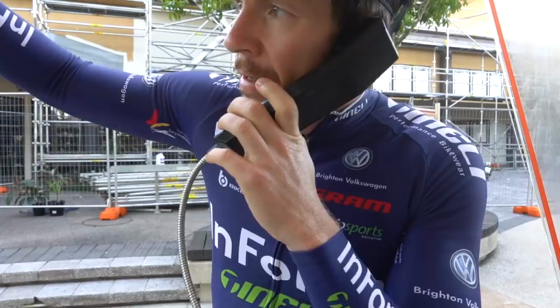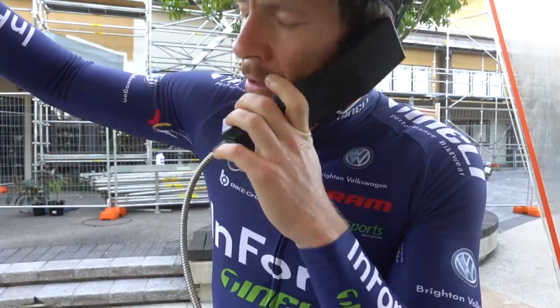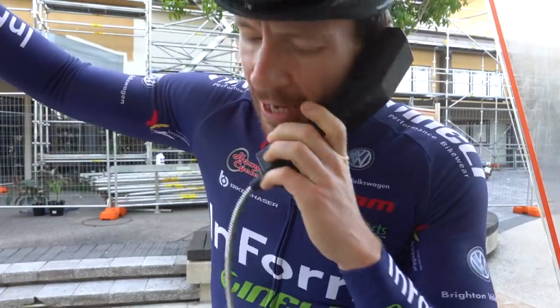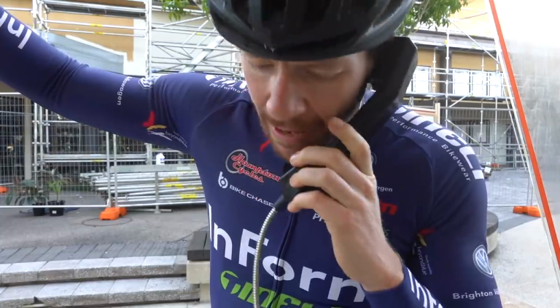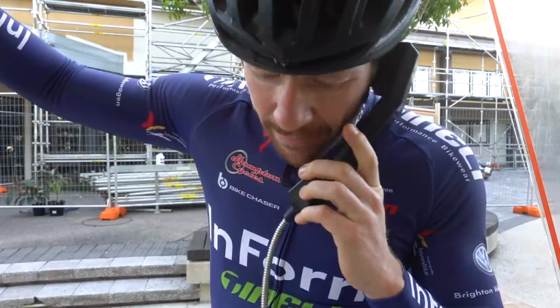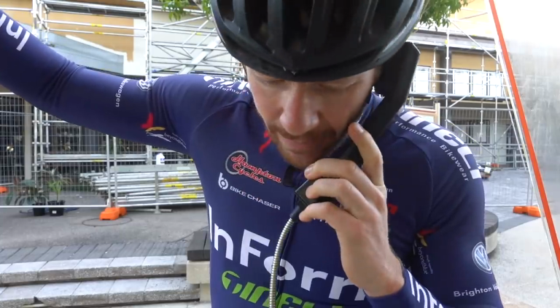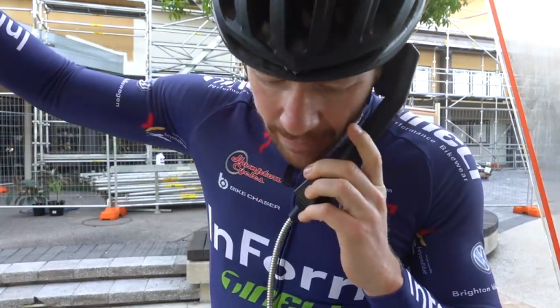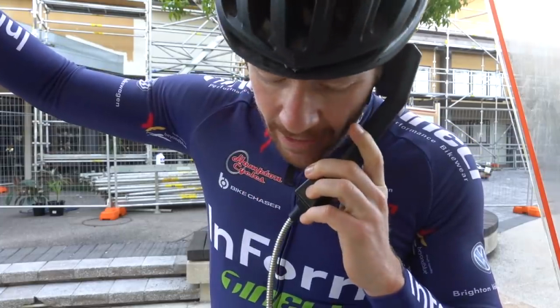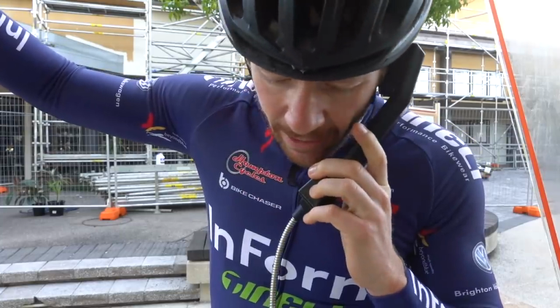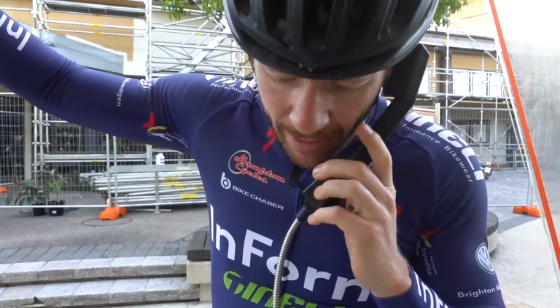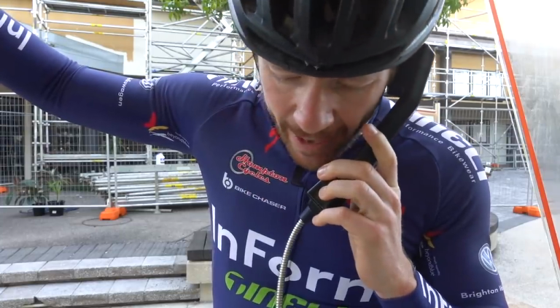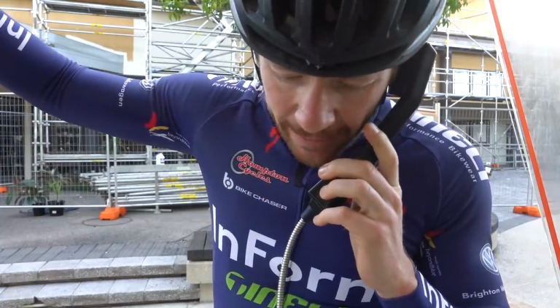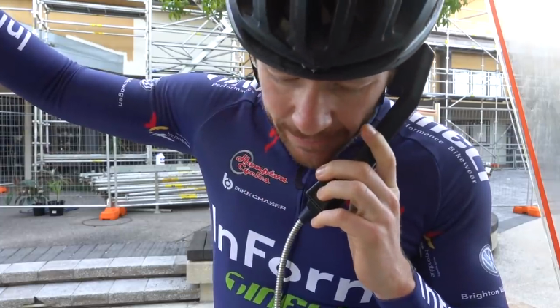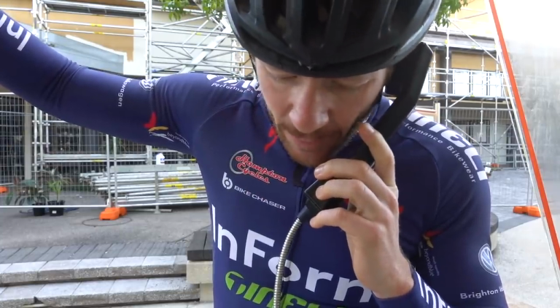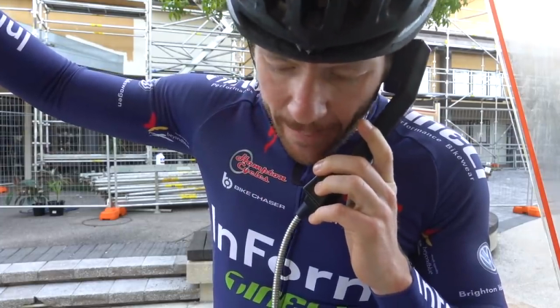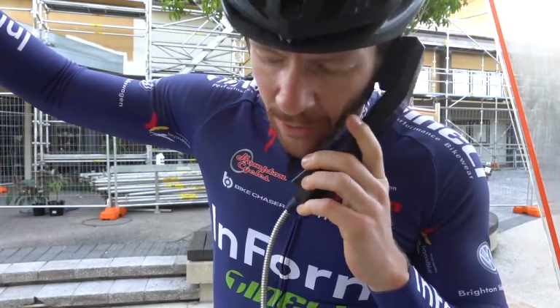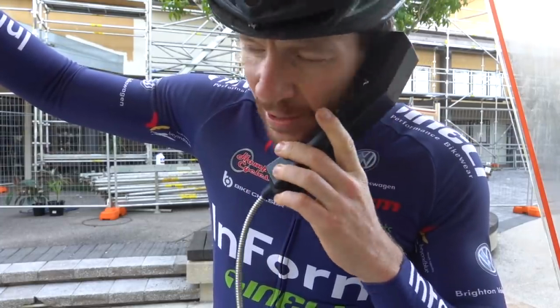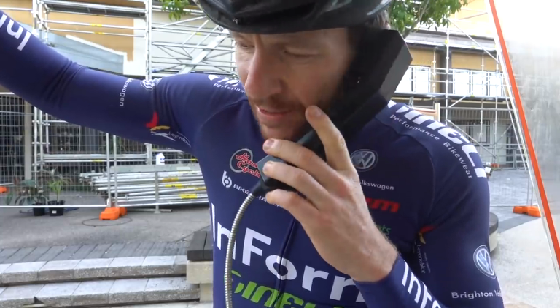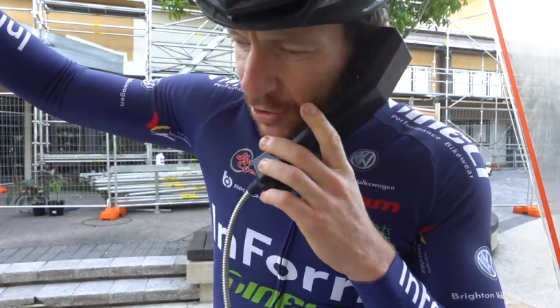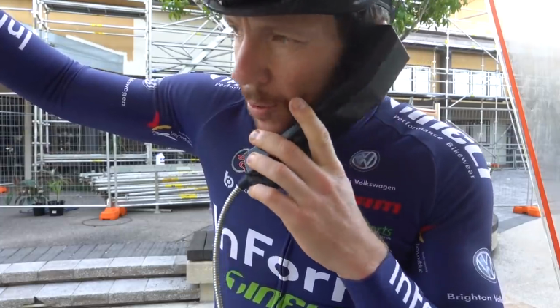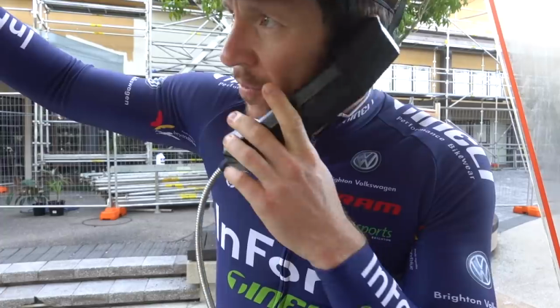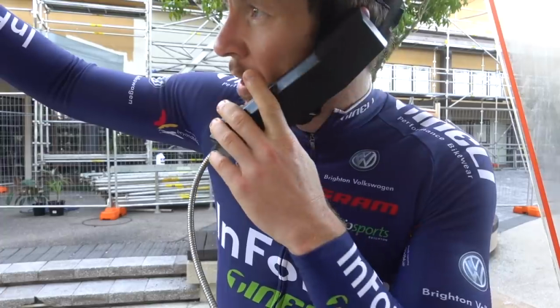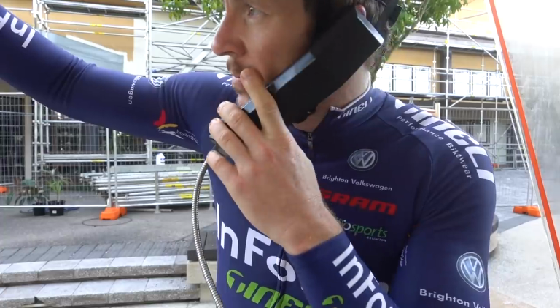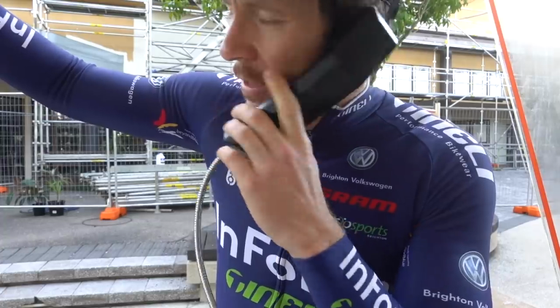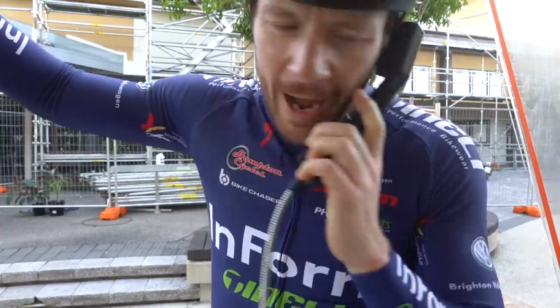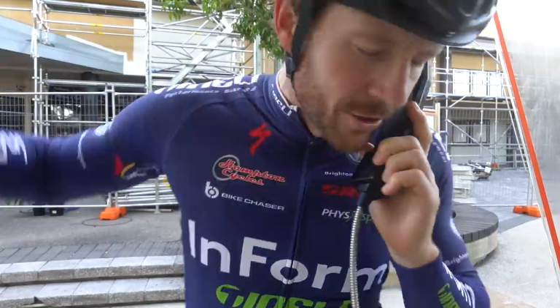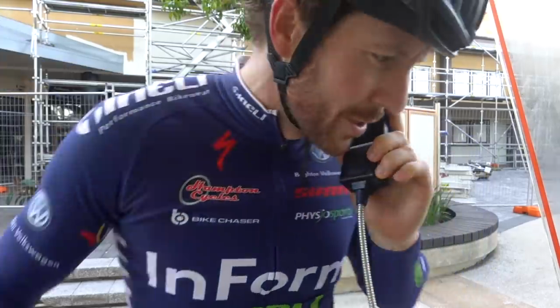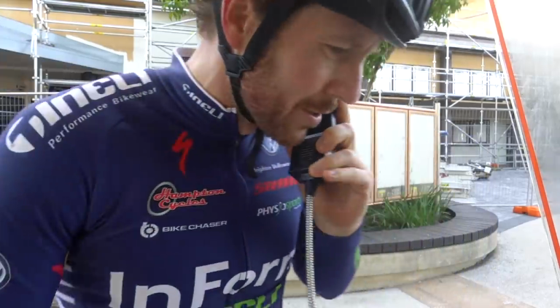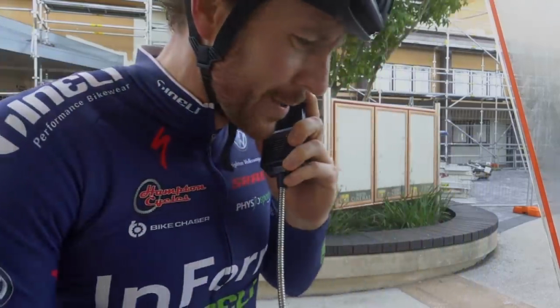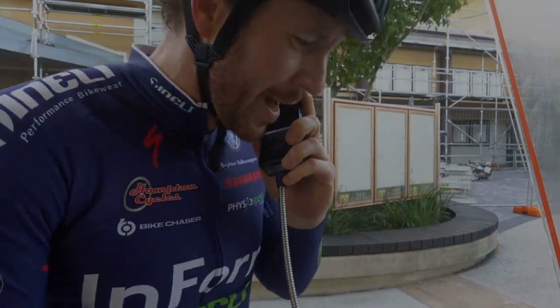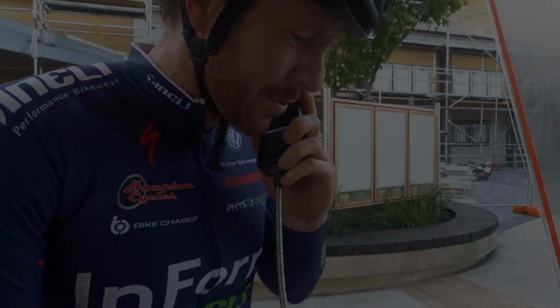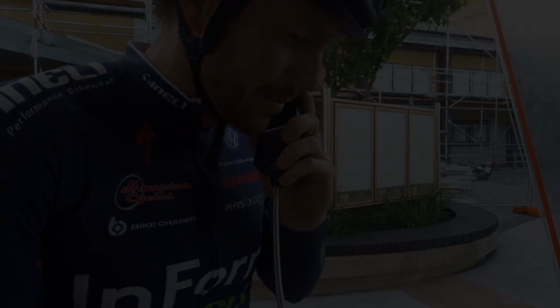Neil, it's Cam. Mate, you've got to come back. We're going back on the 172.5s. Can't do it, Neil. Can't do it.